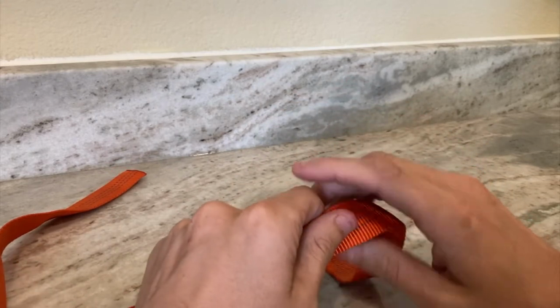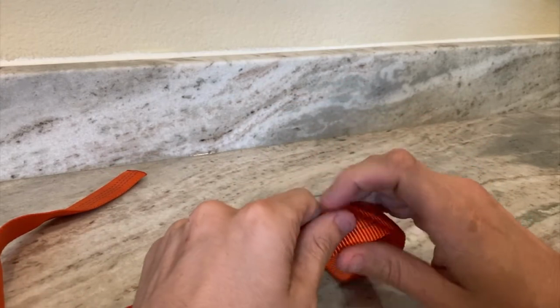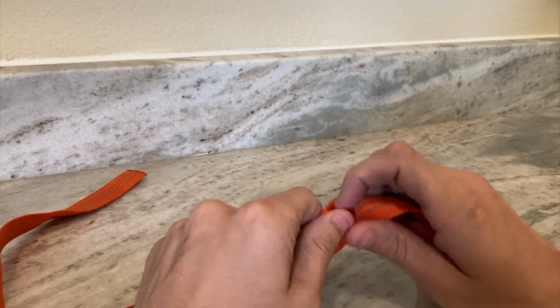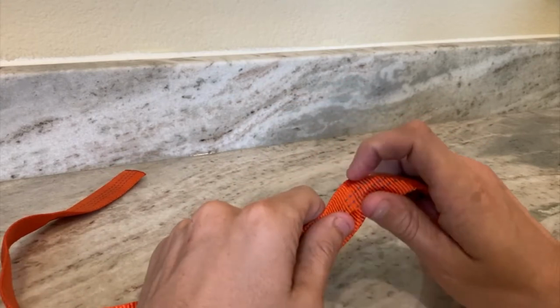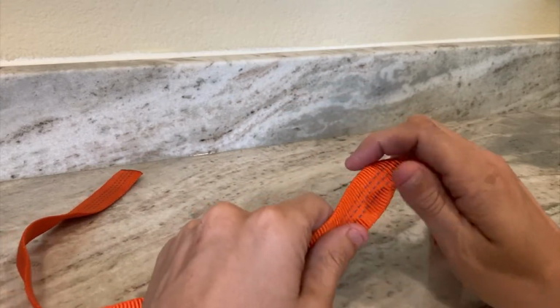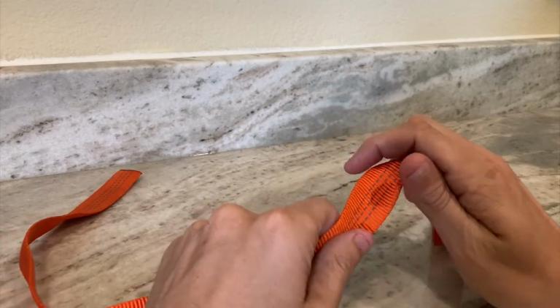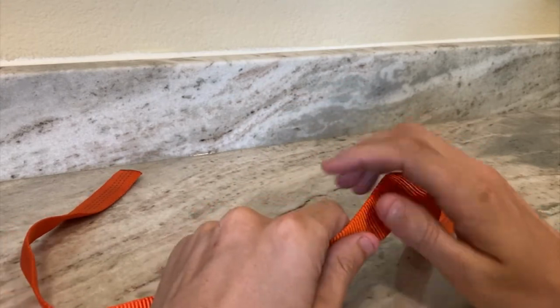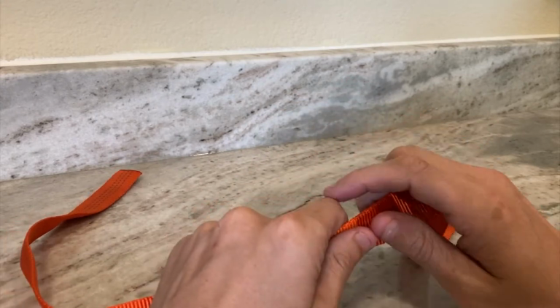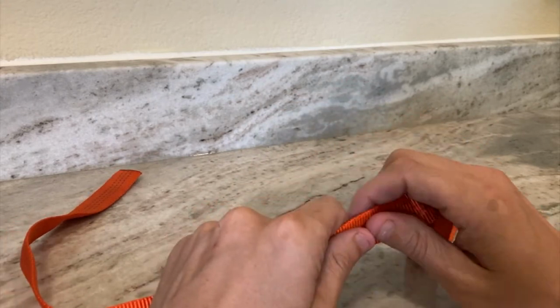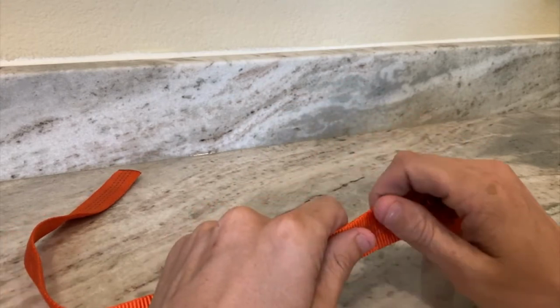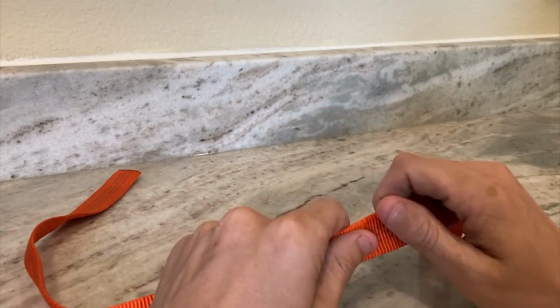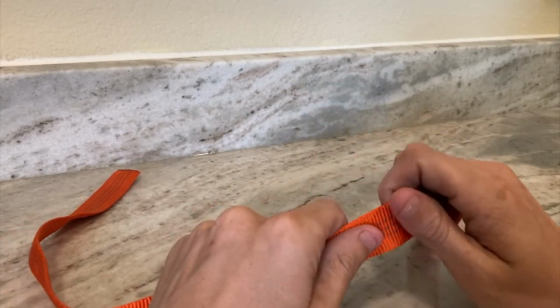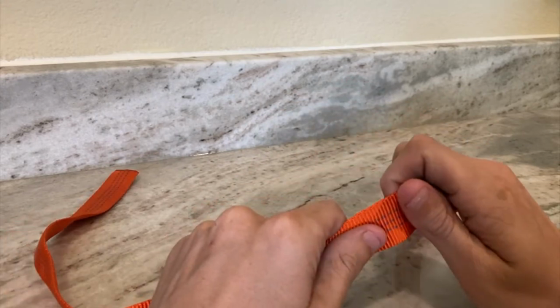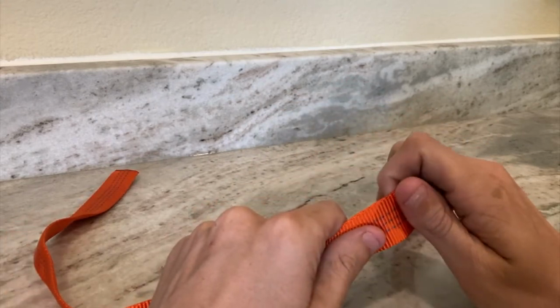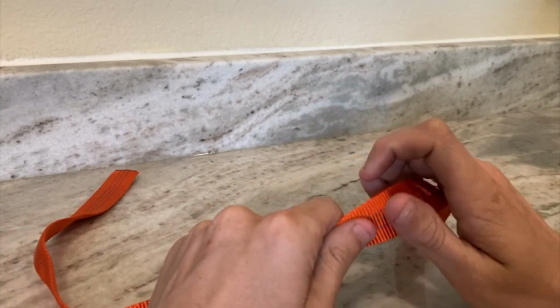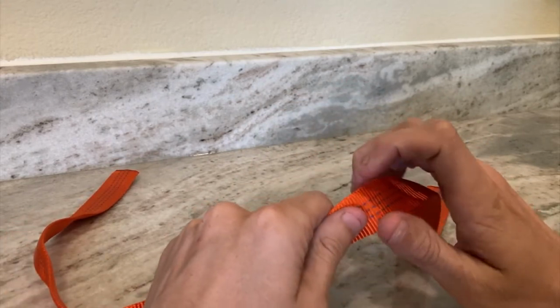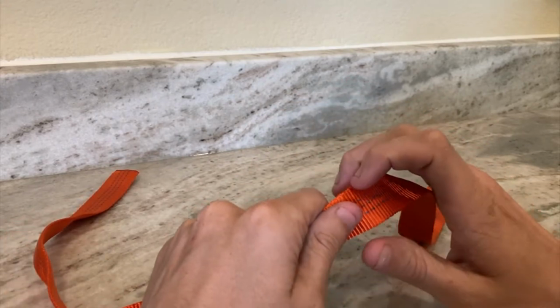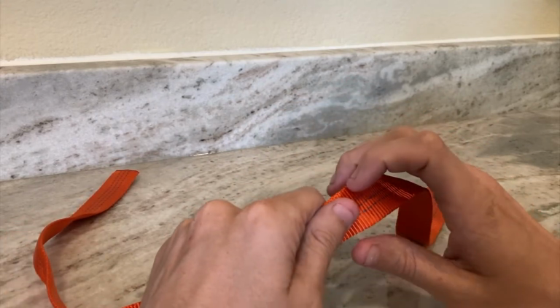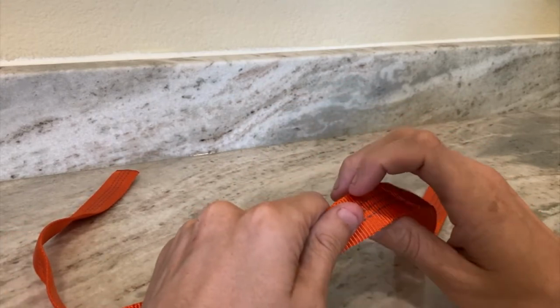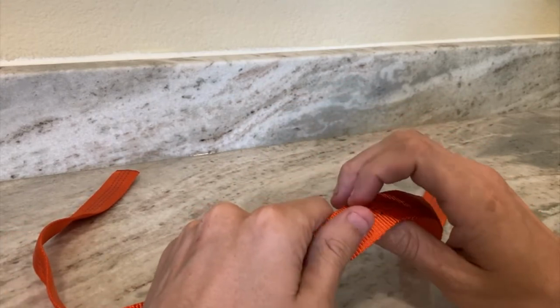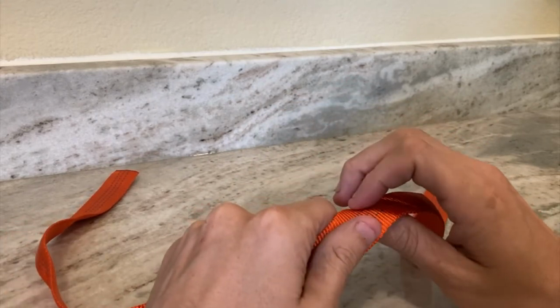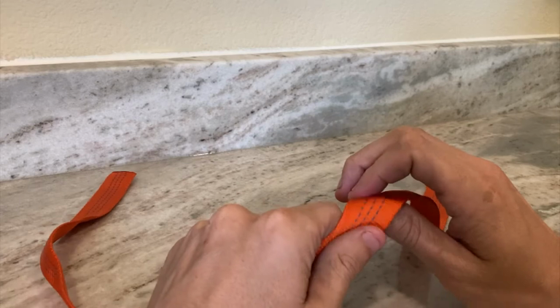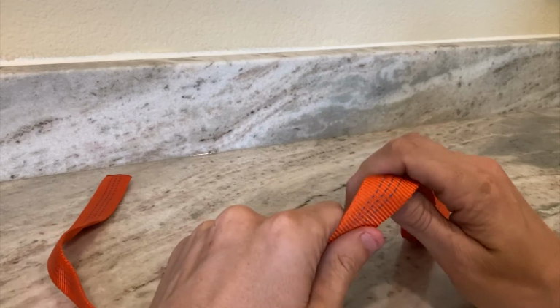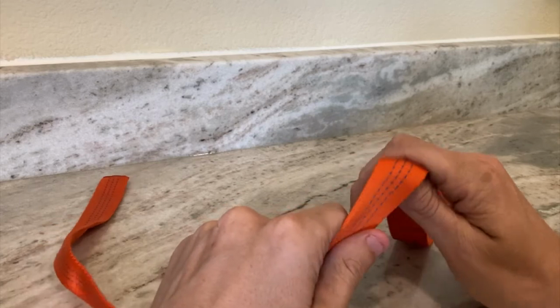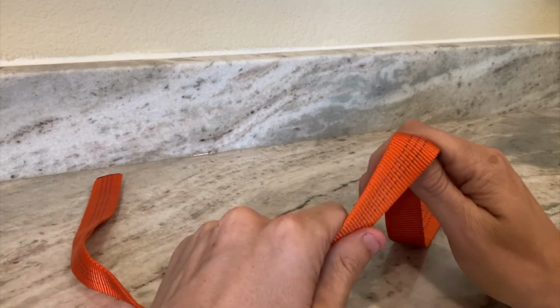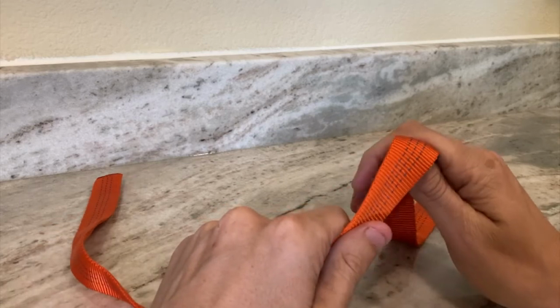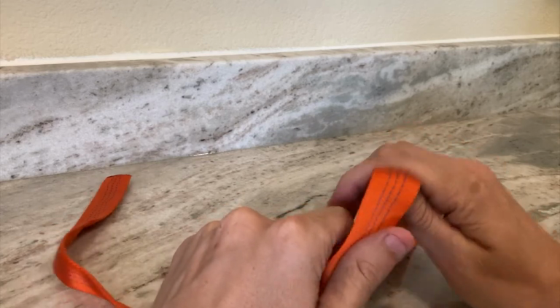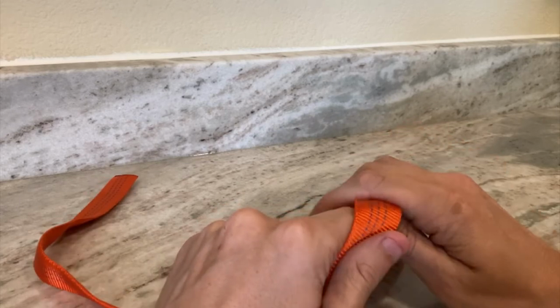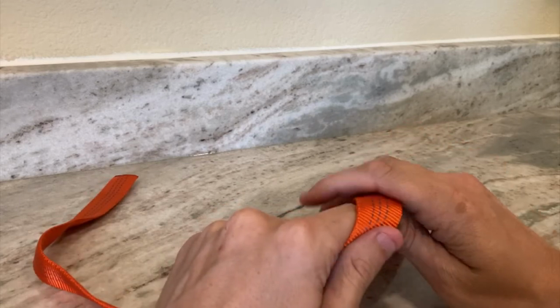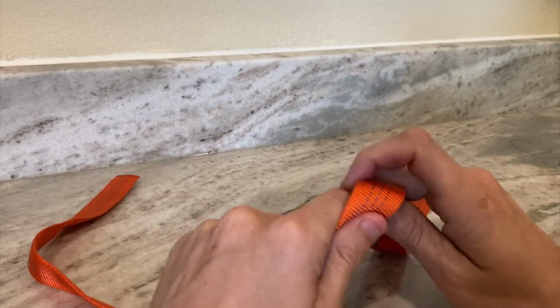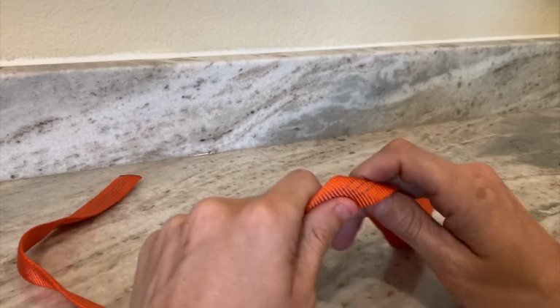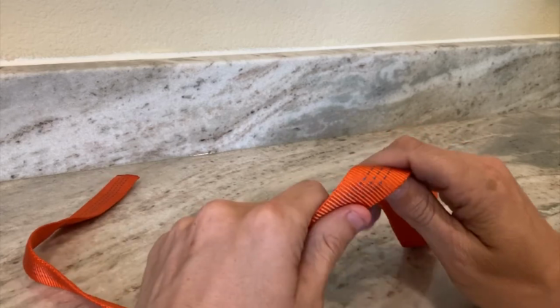First I'll give you the context of just tying two links together, and then I'll show you how it's slightly different to tie it in a loop.